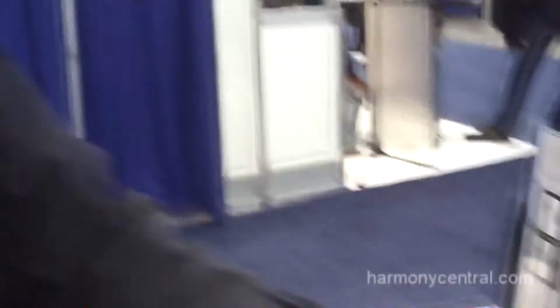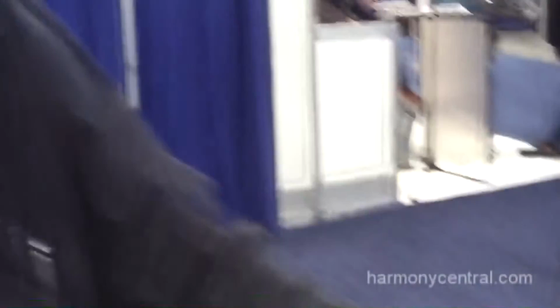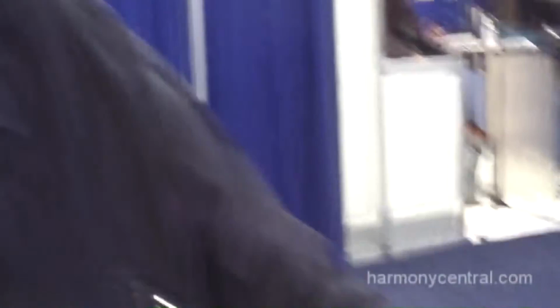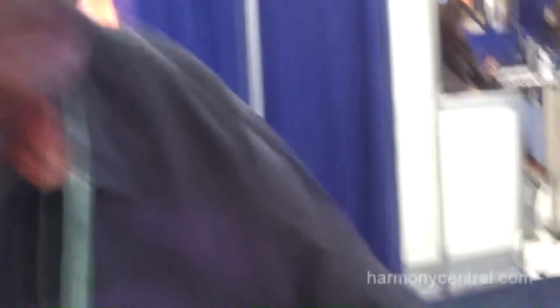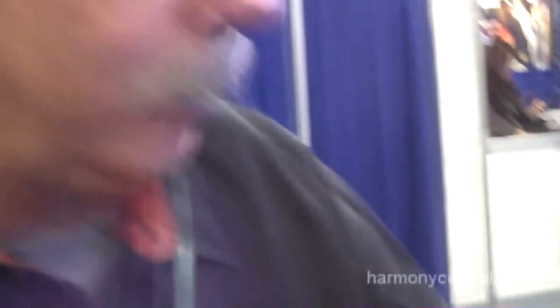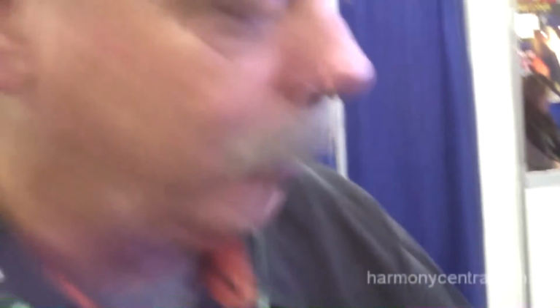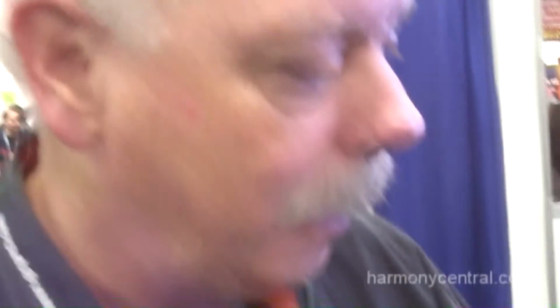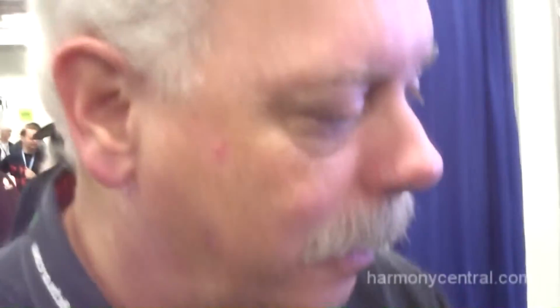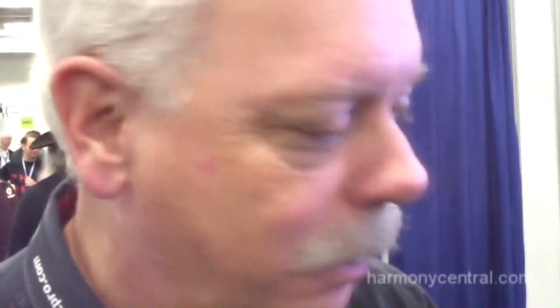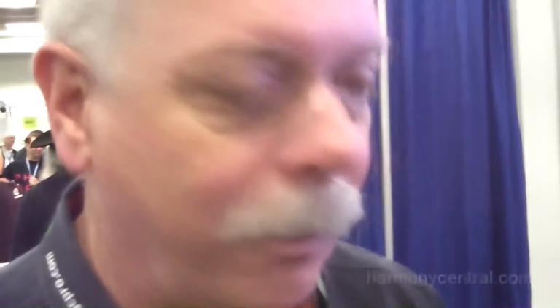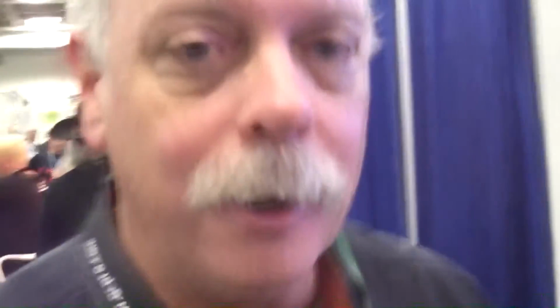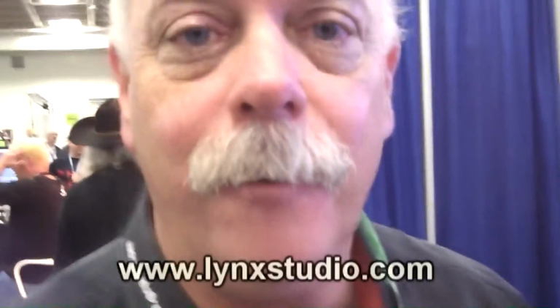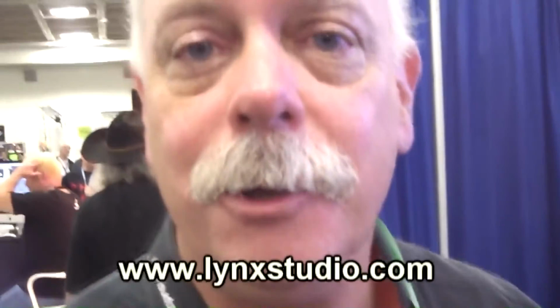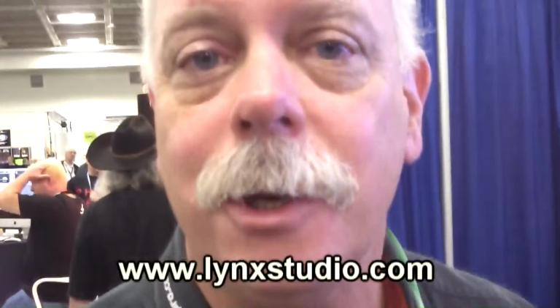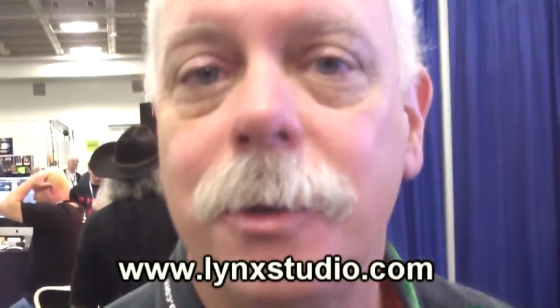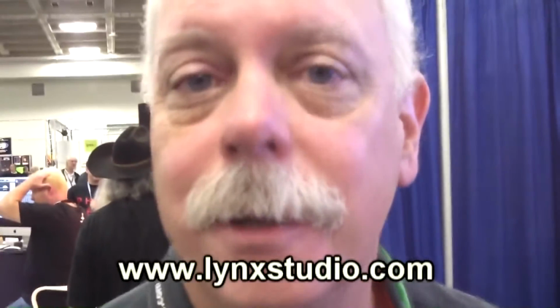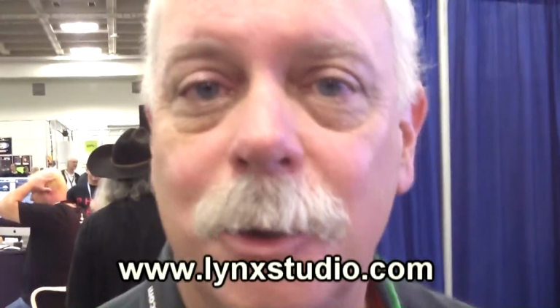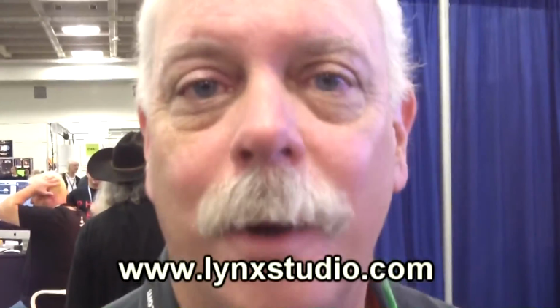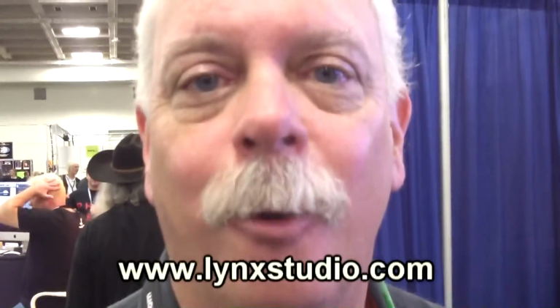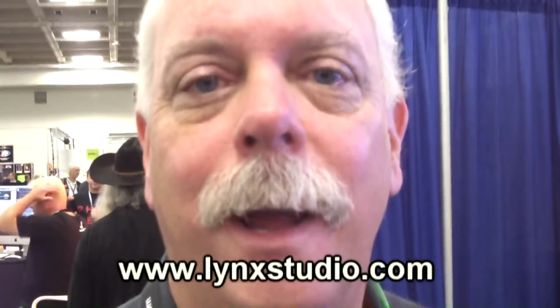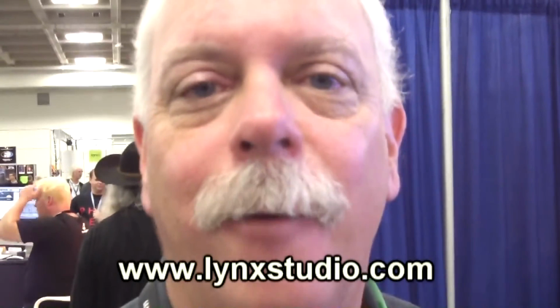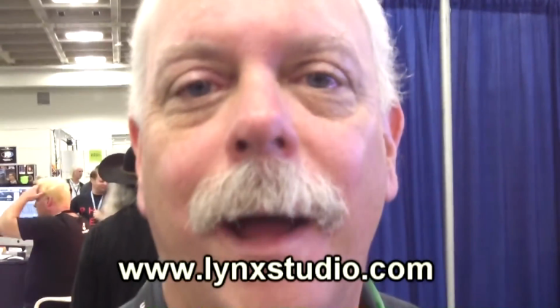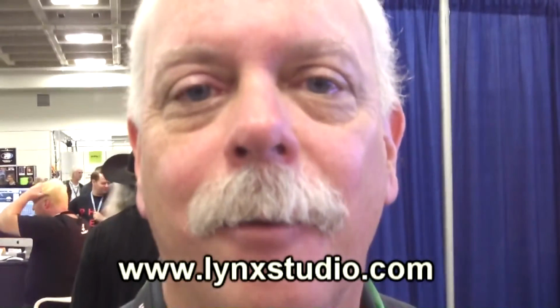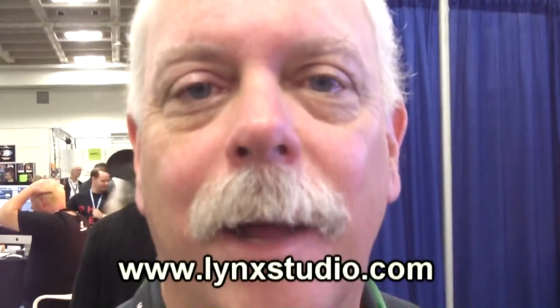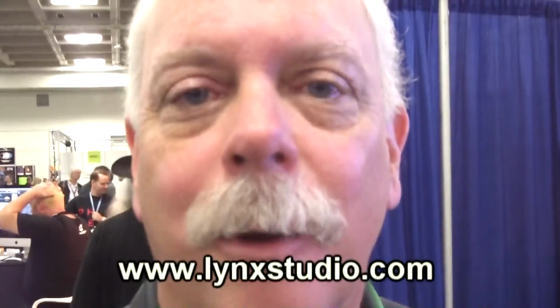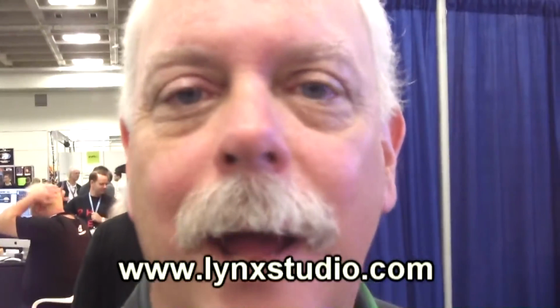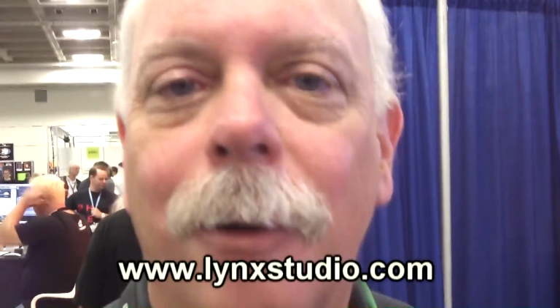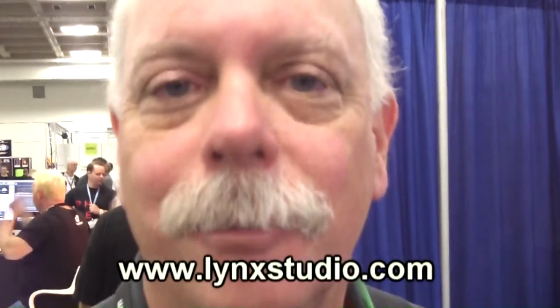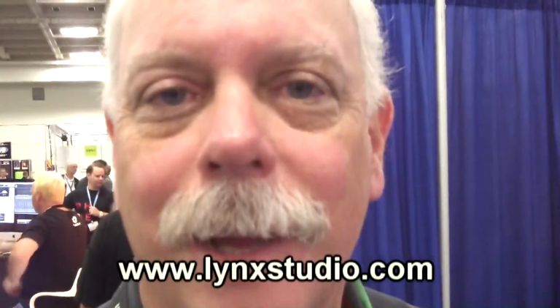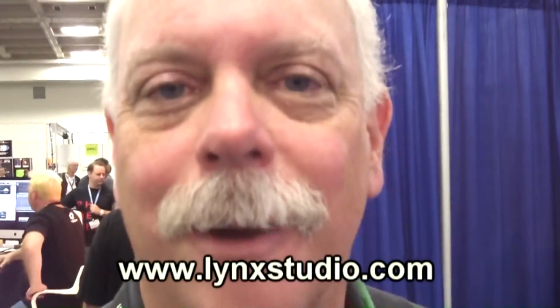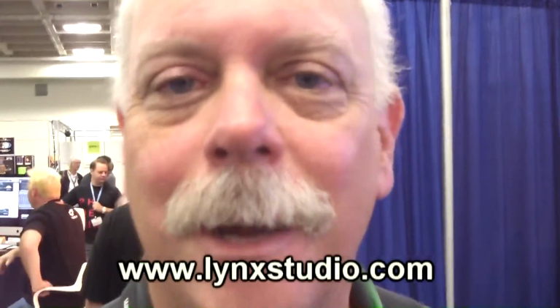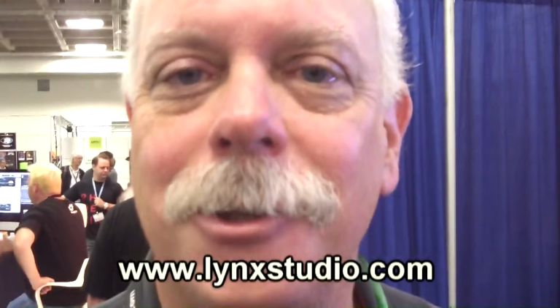This is $2,495 and available now. Thank you very much.